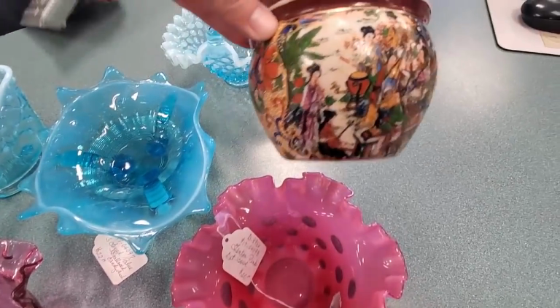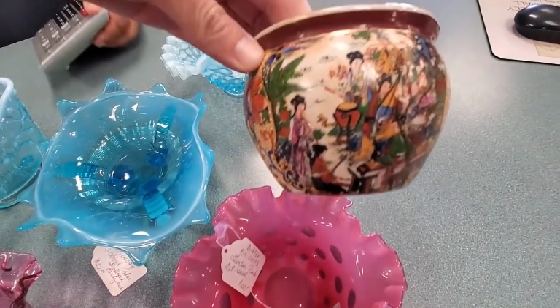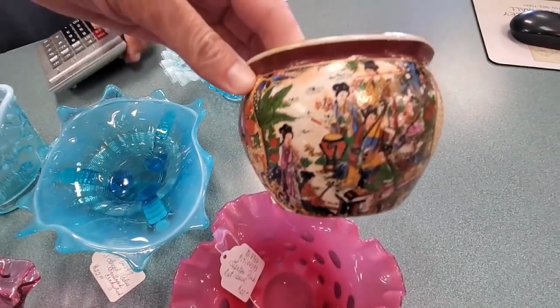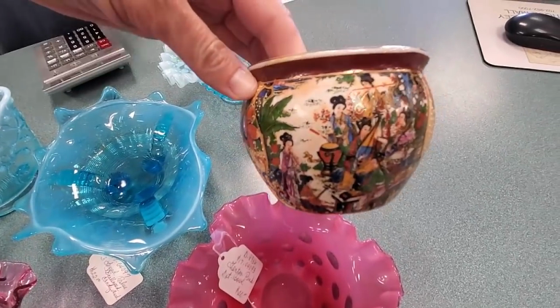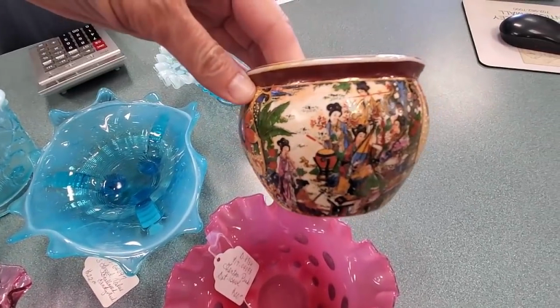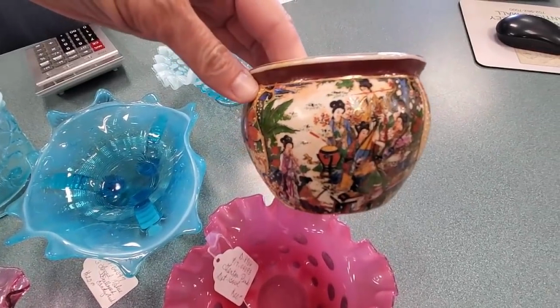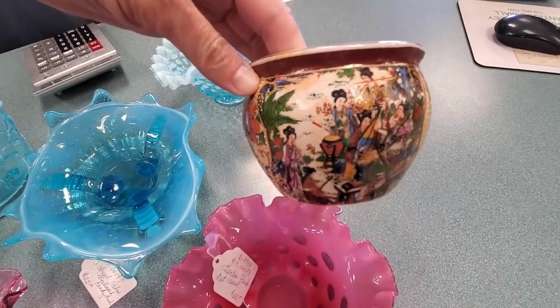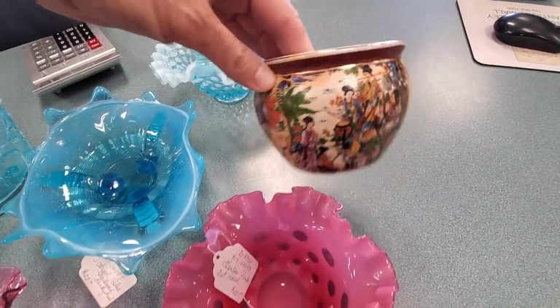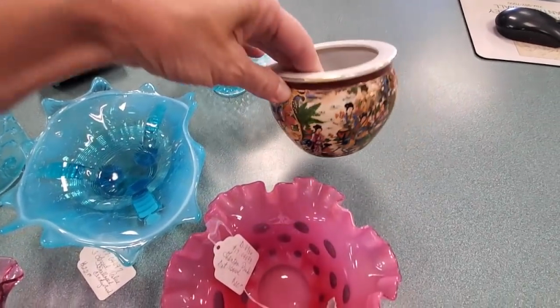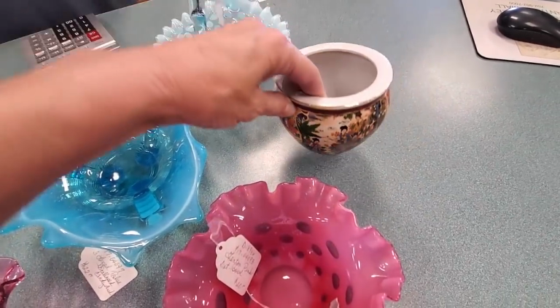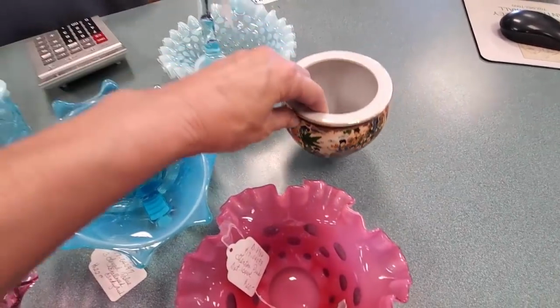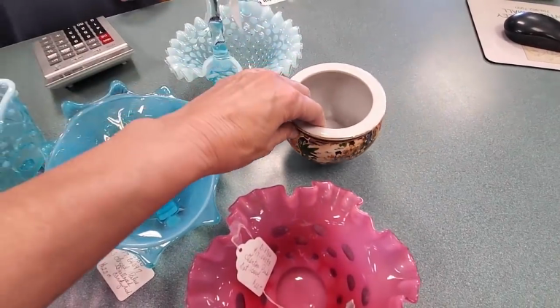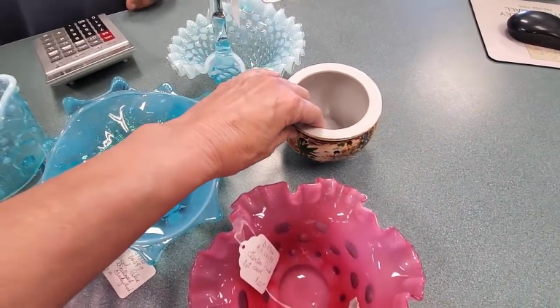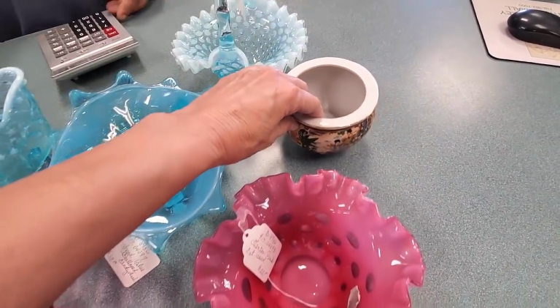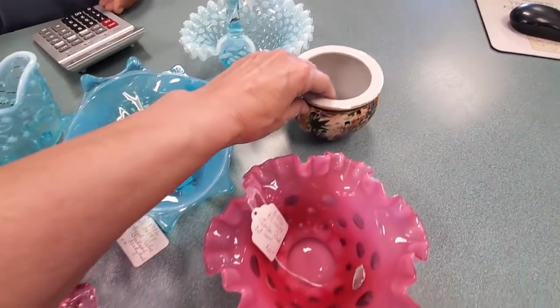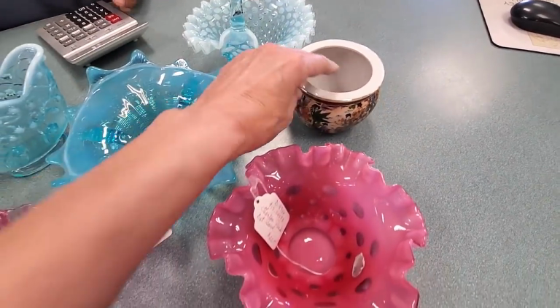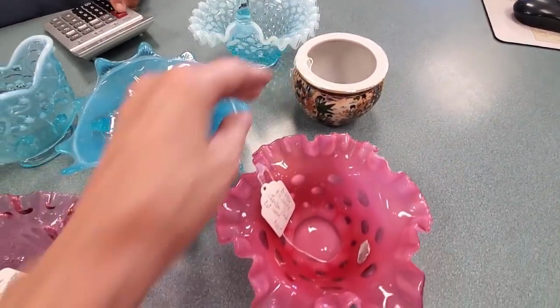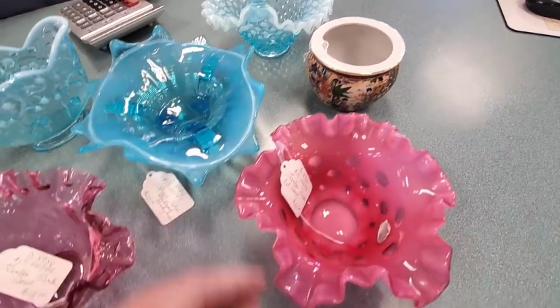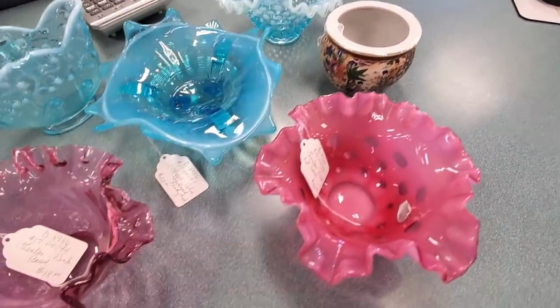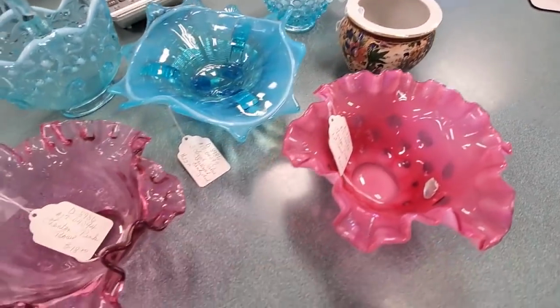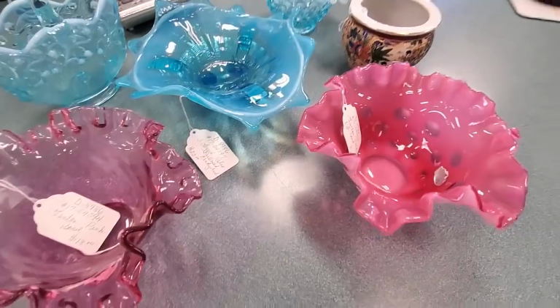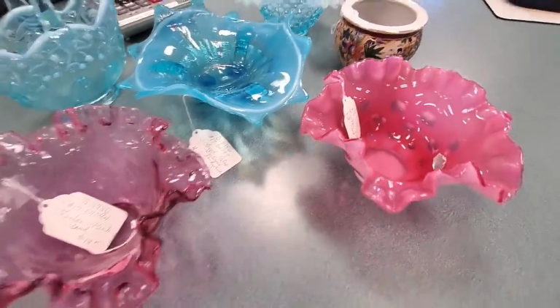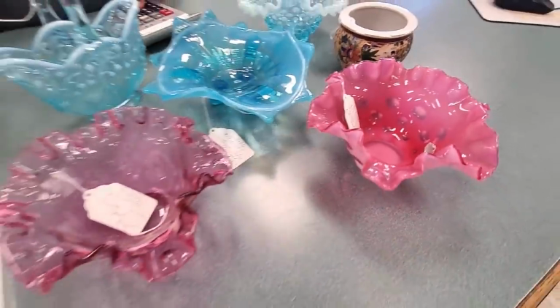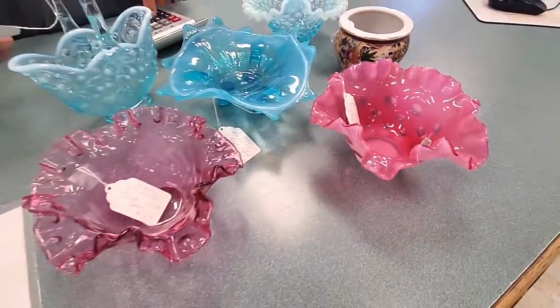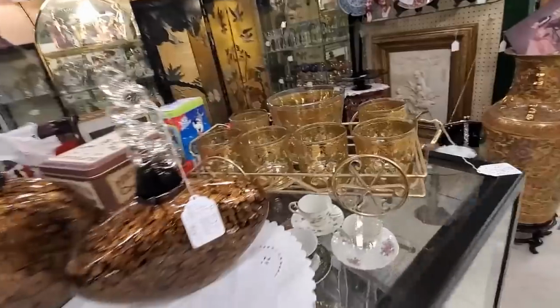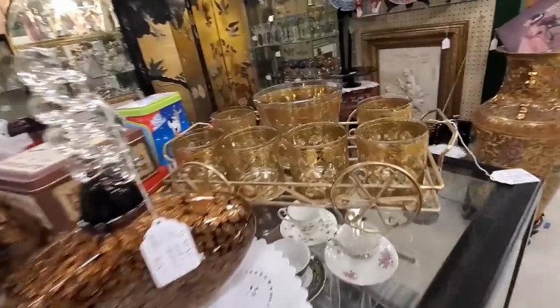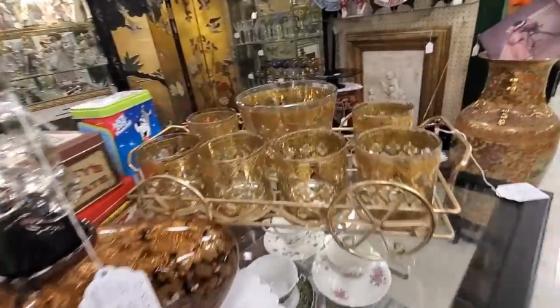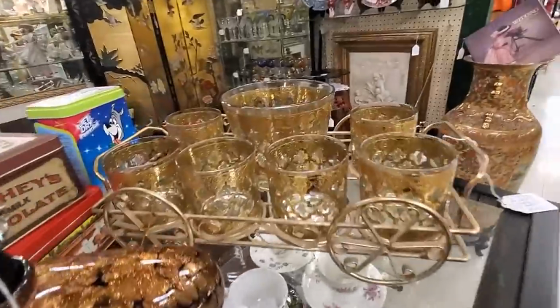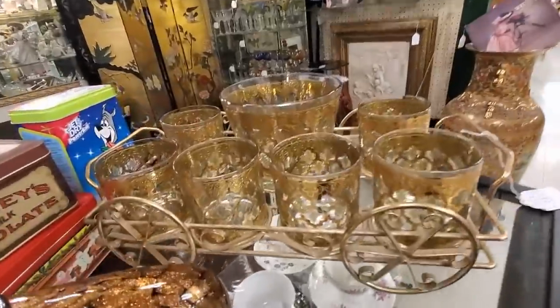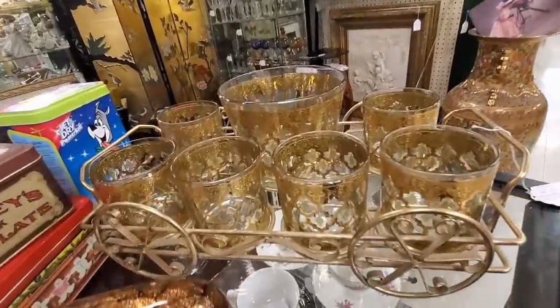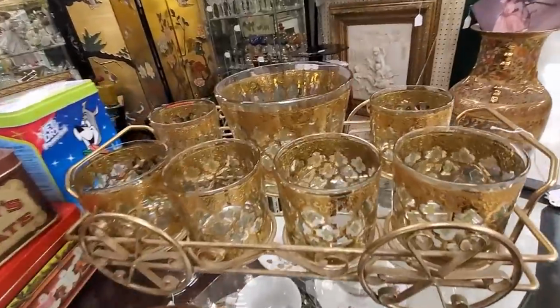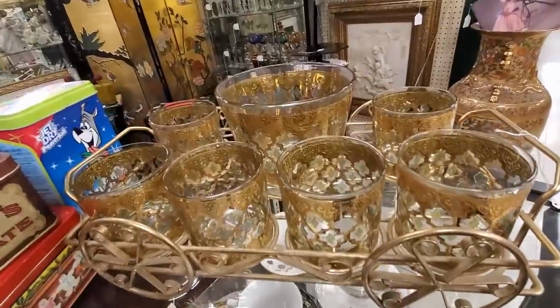Back to the good glass - this is what I got. They let me have all of these pieces for $100.